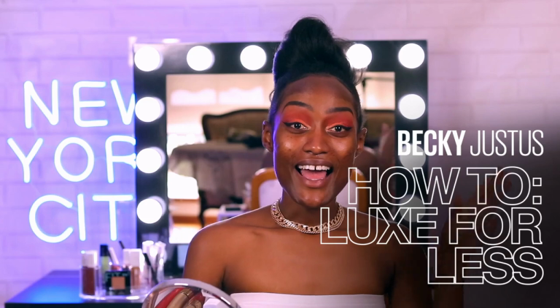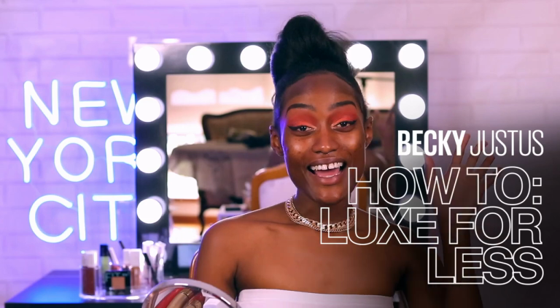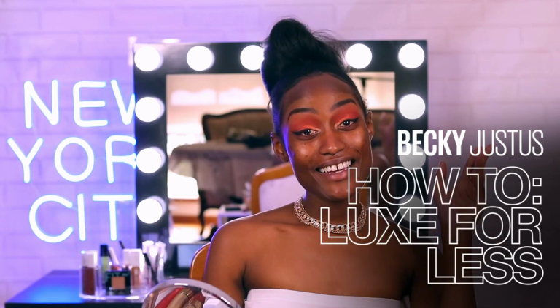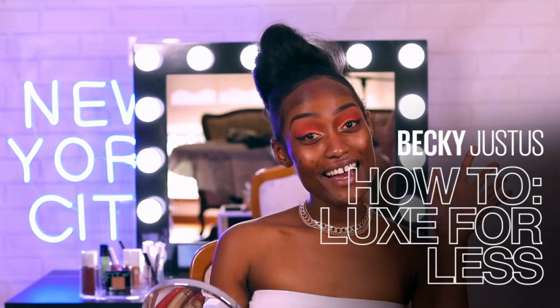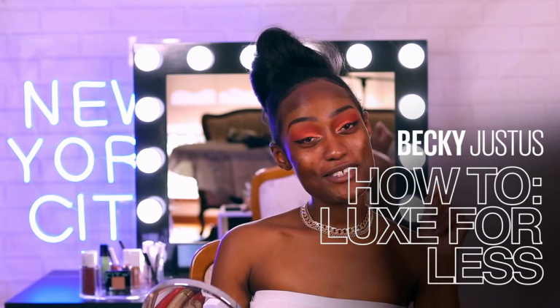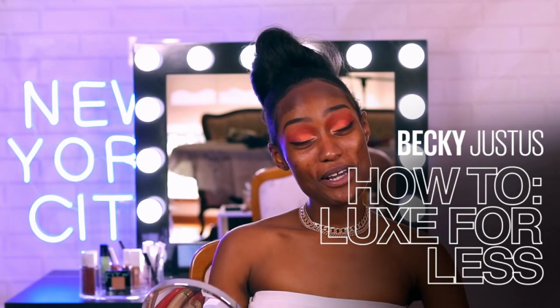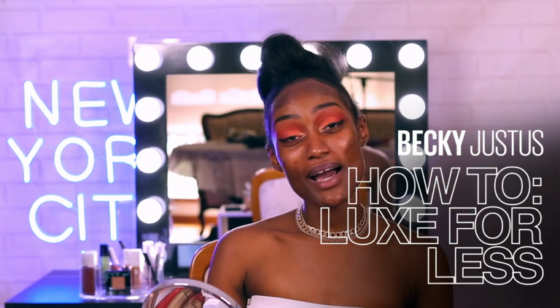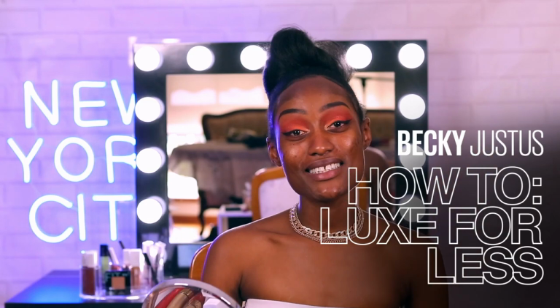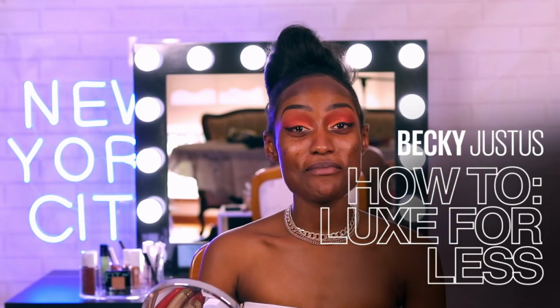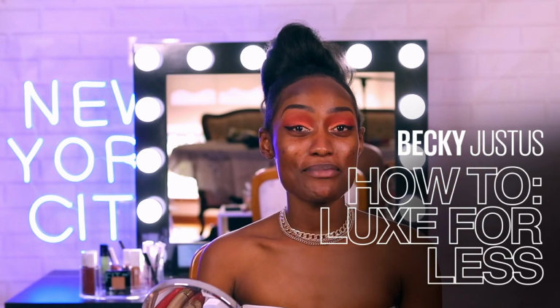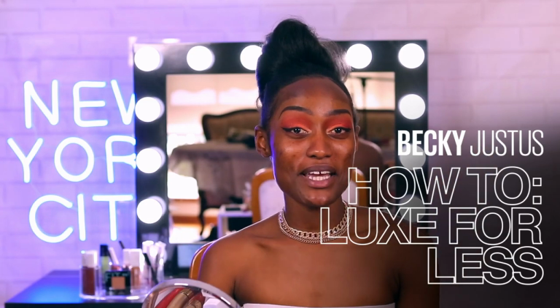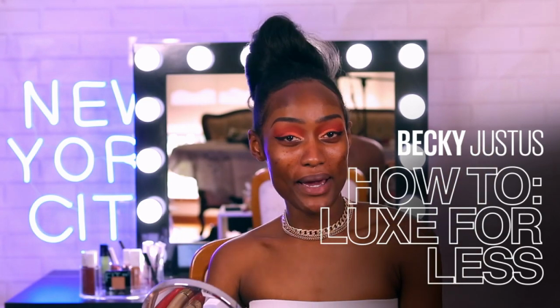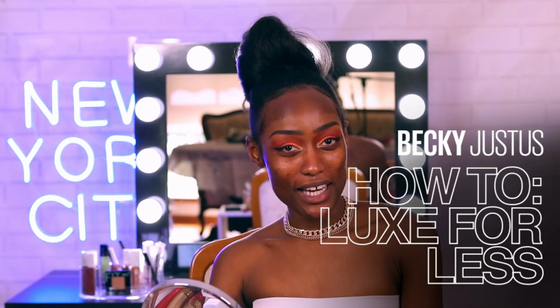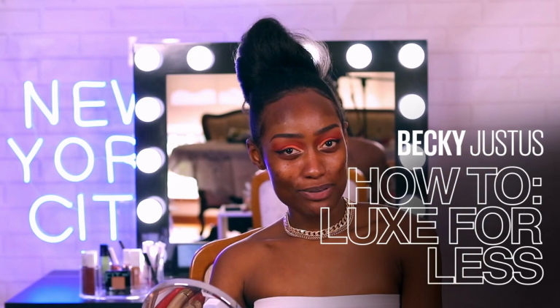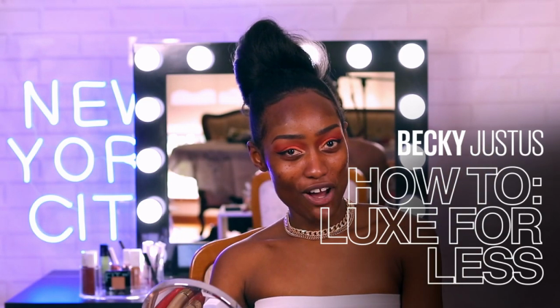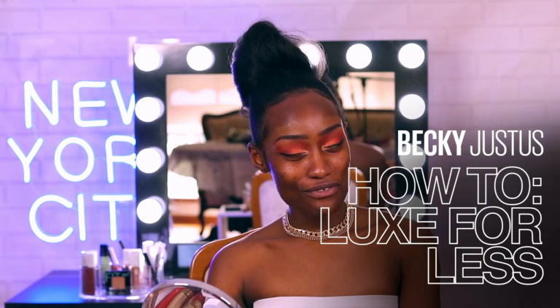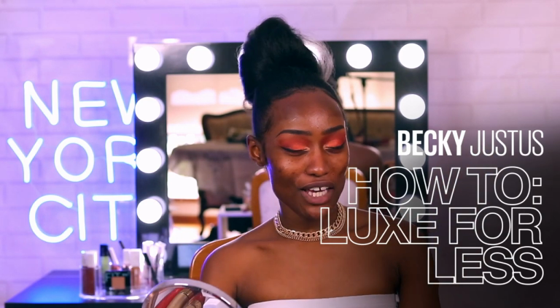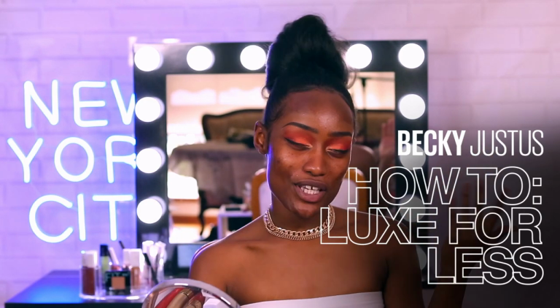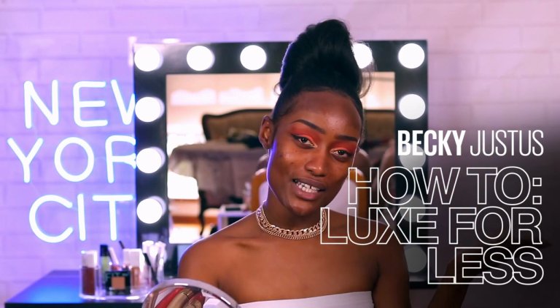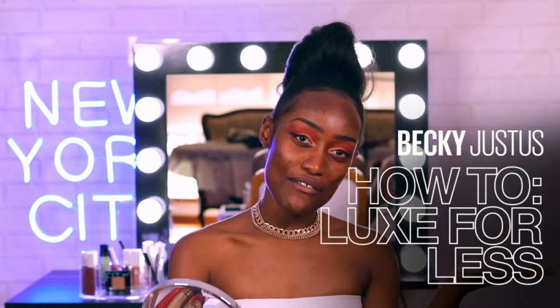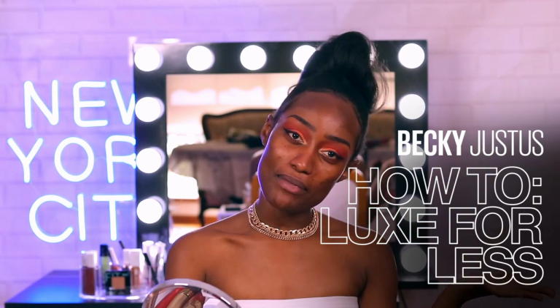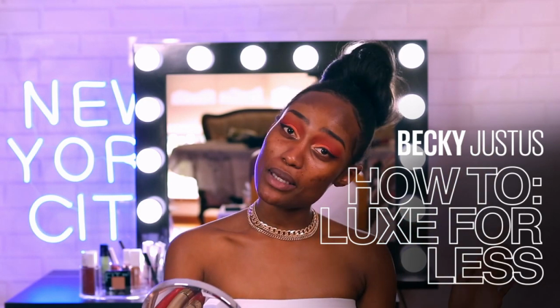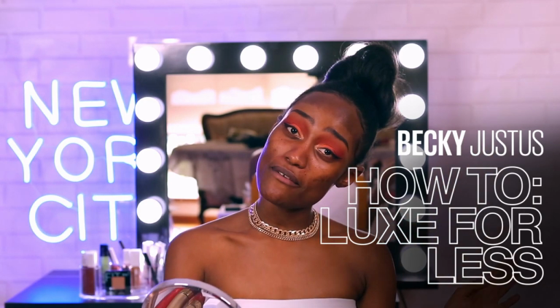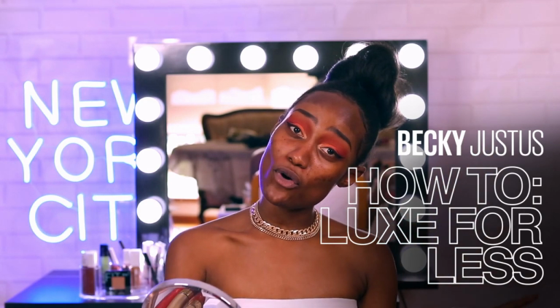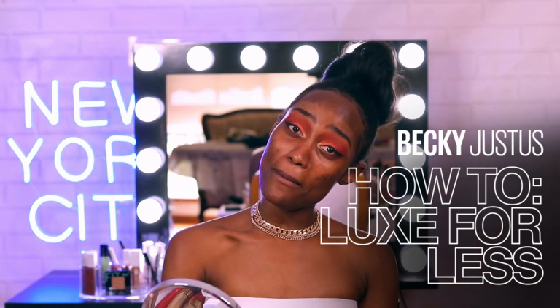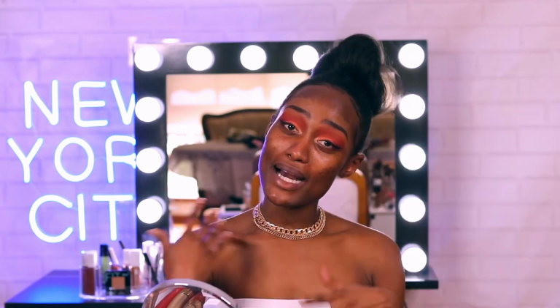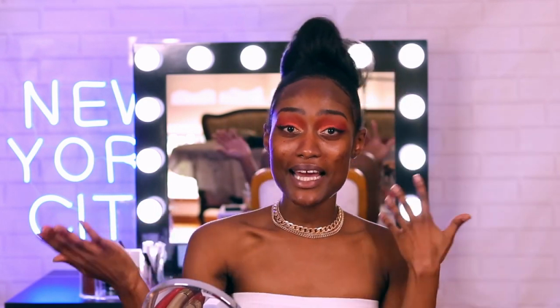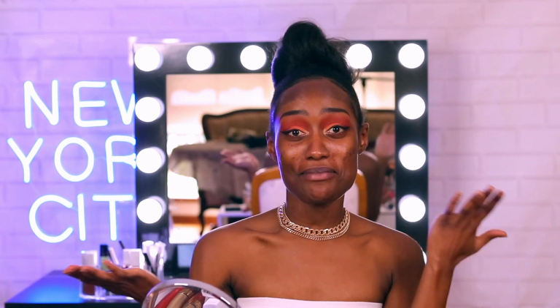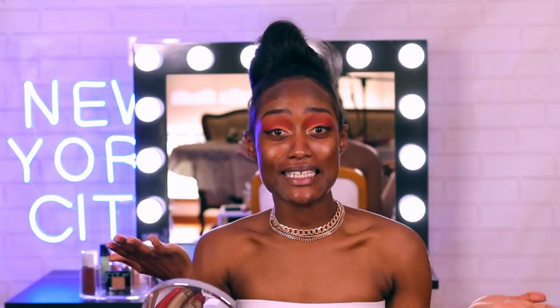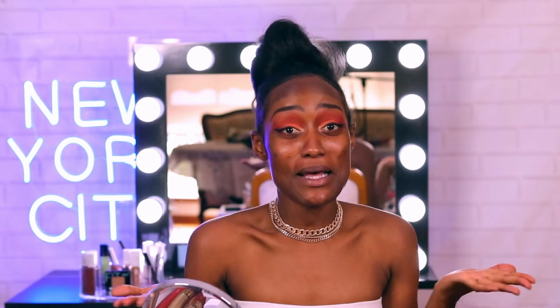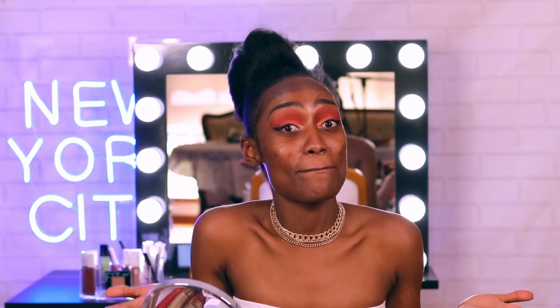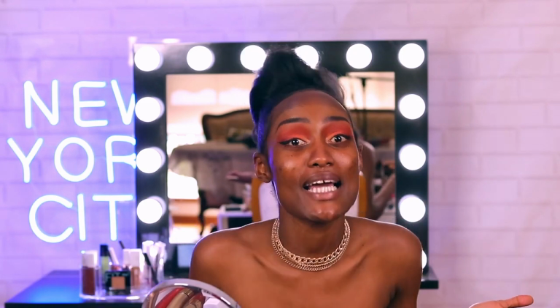Hey guys, welcome back to the Maybelline Makeup Loft. If you guys haven't met me before, my name is Becky.